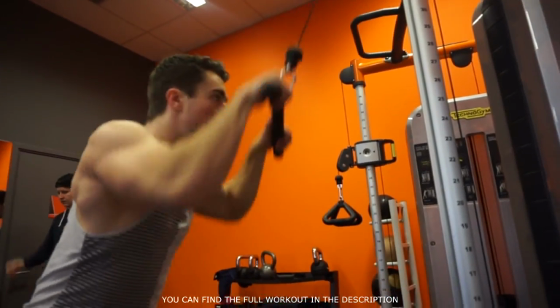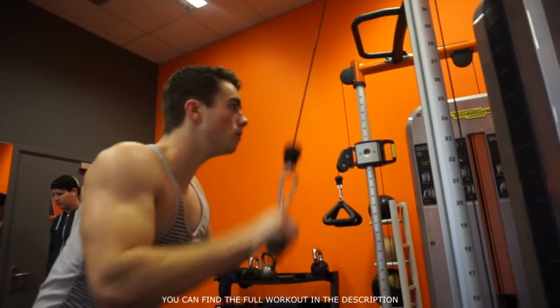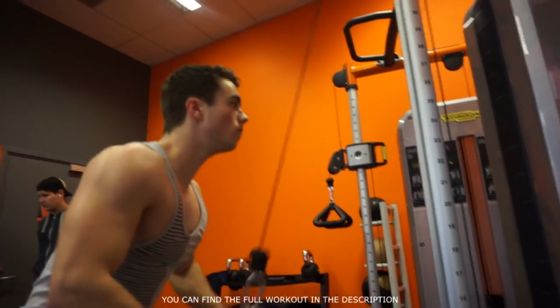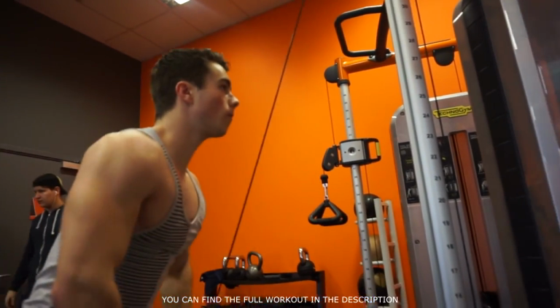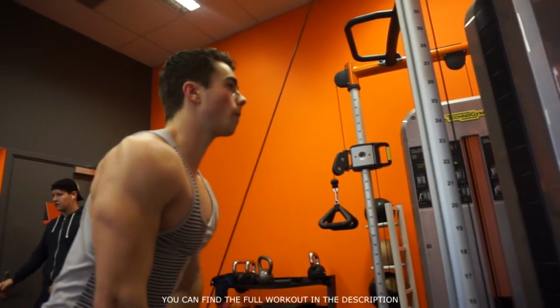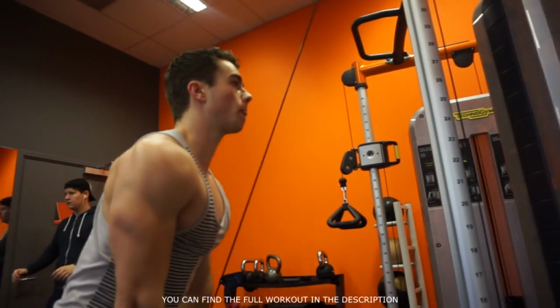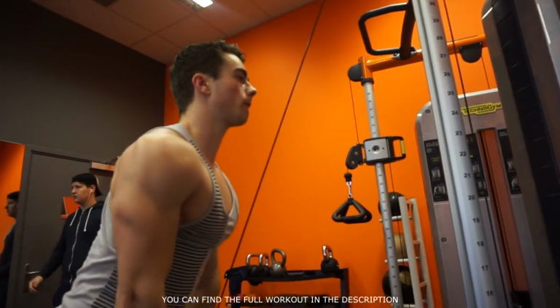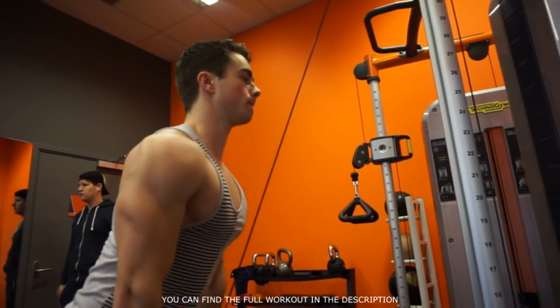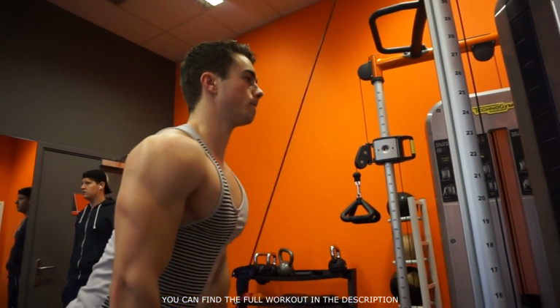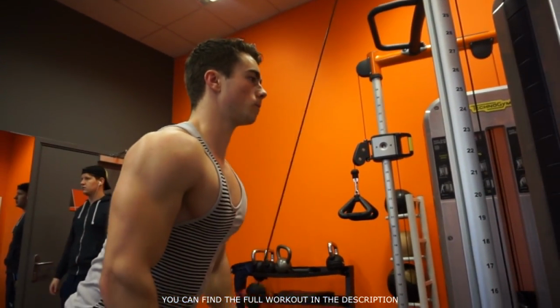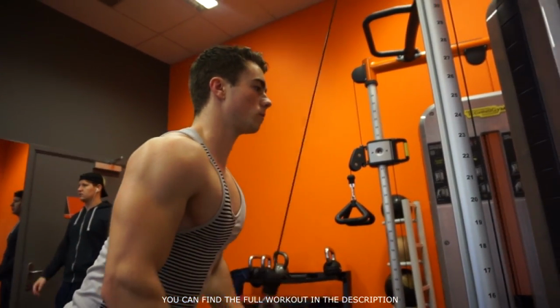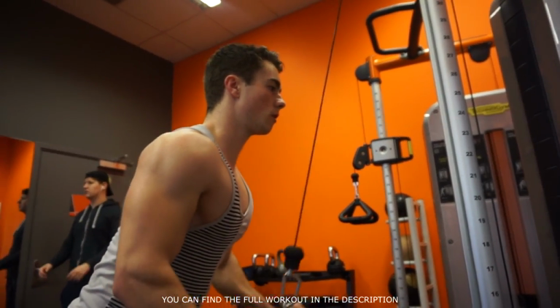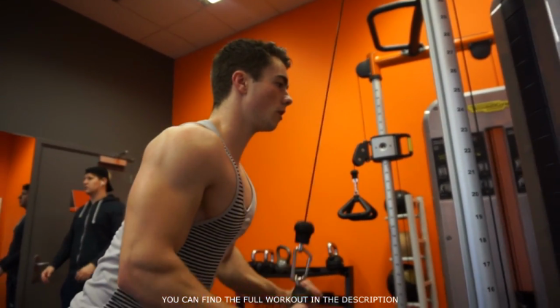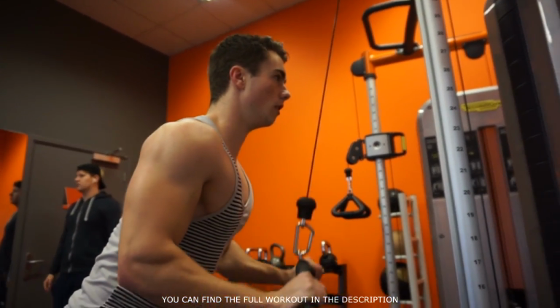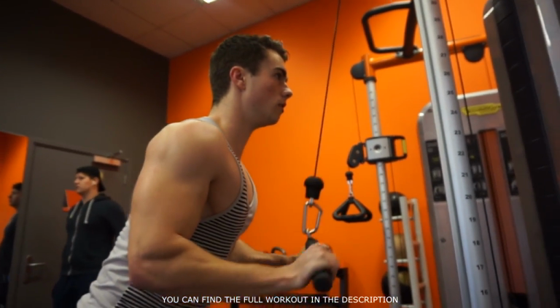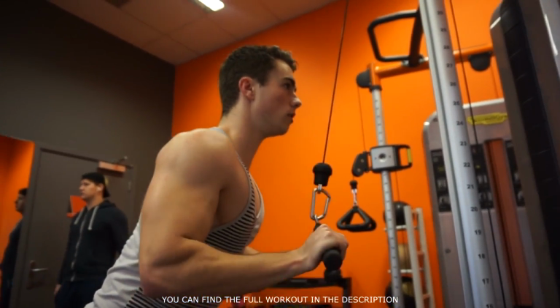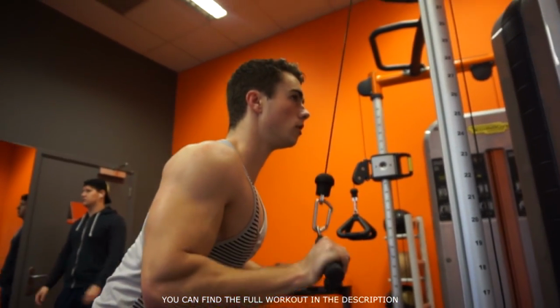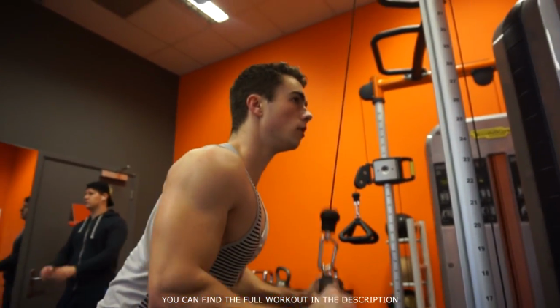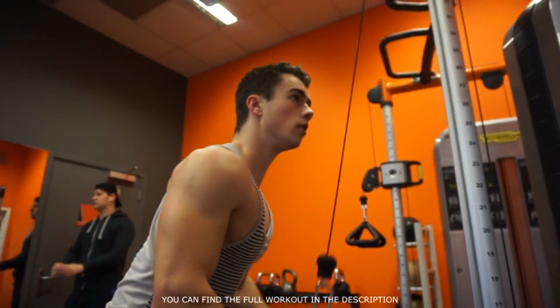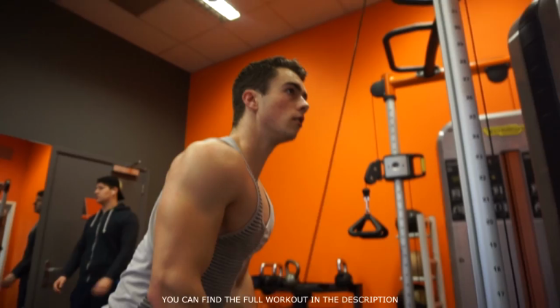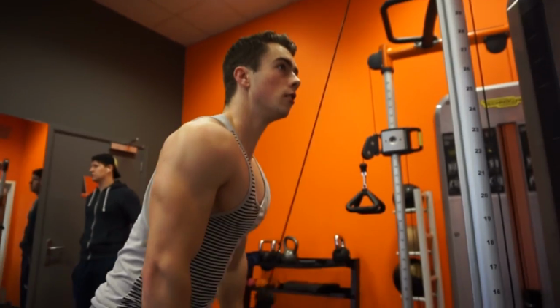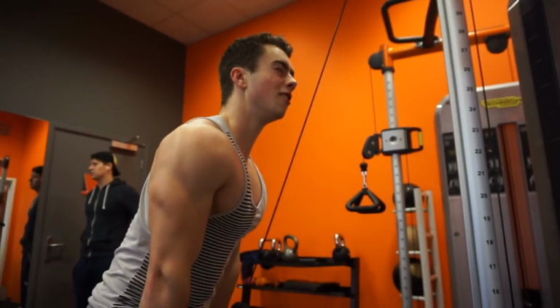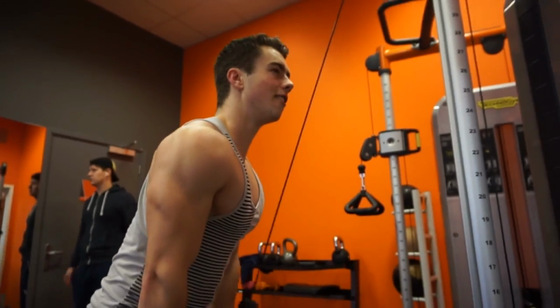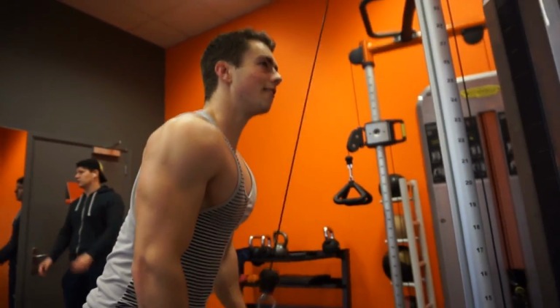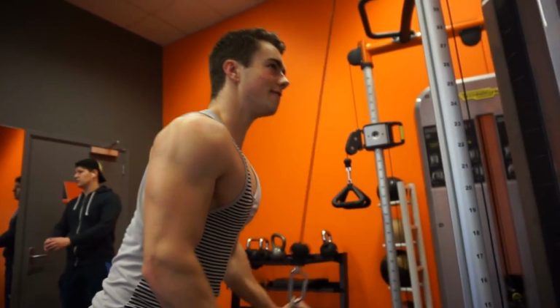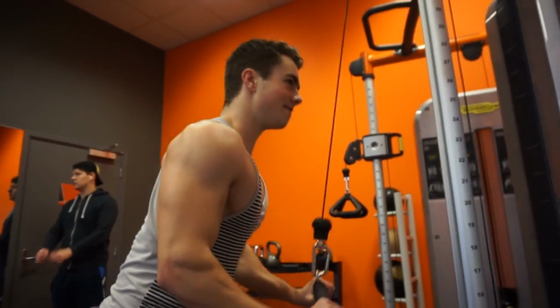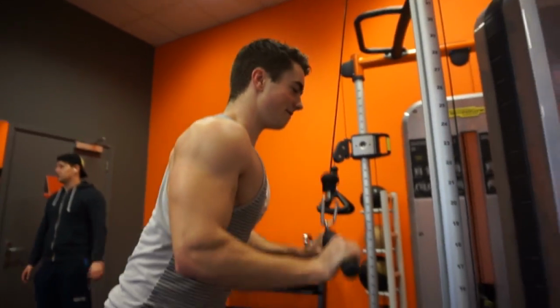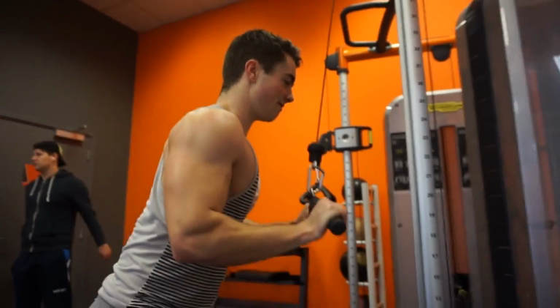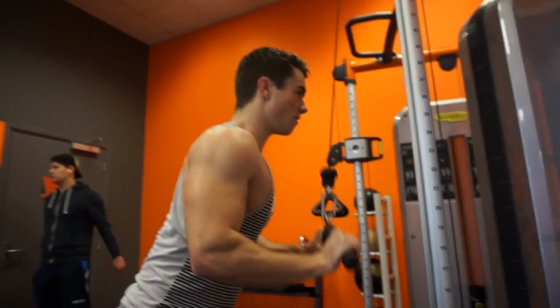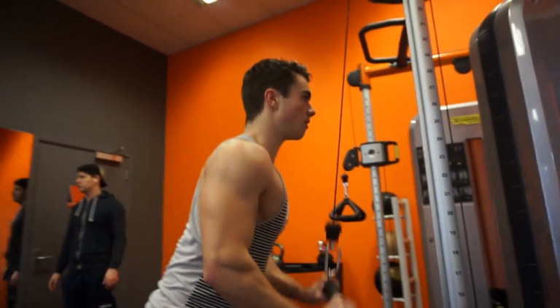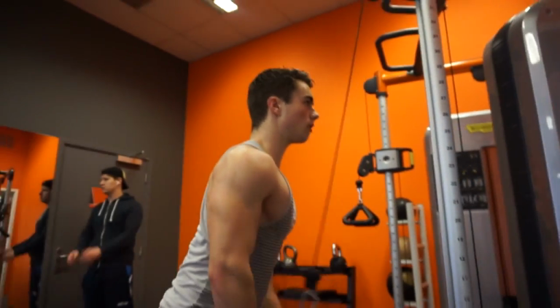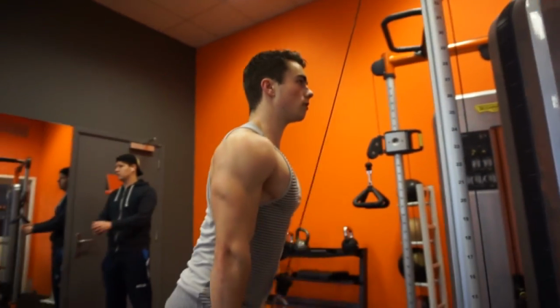This workout is gonna consist of three exercises for triceps and three for biceps. So let's get right into the first one.